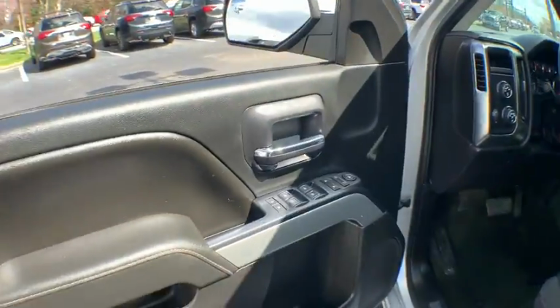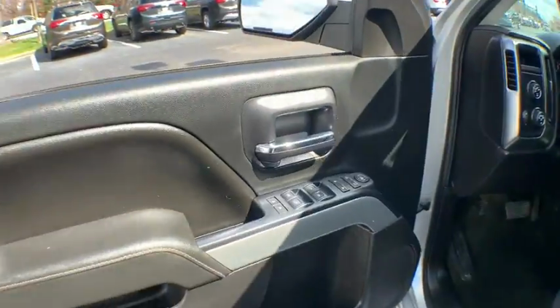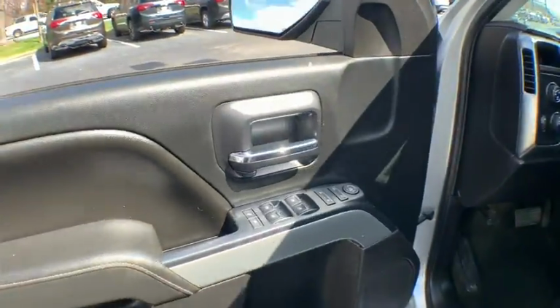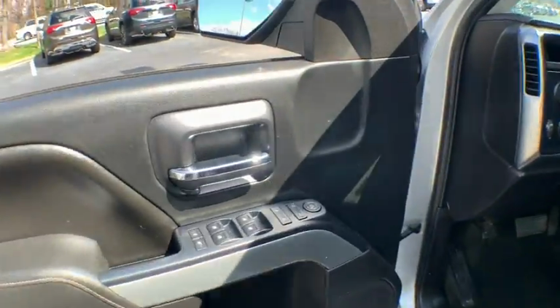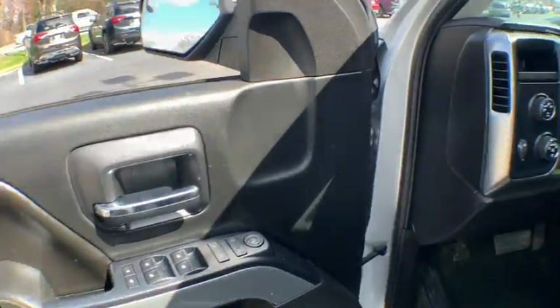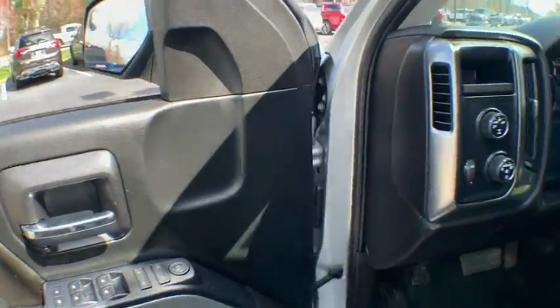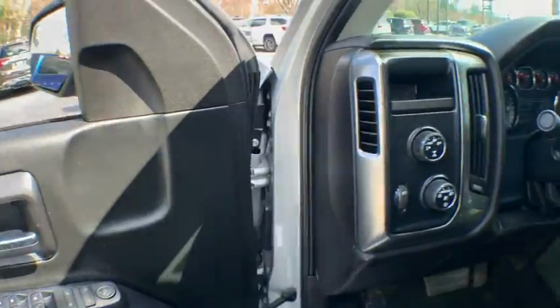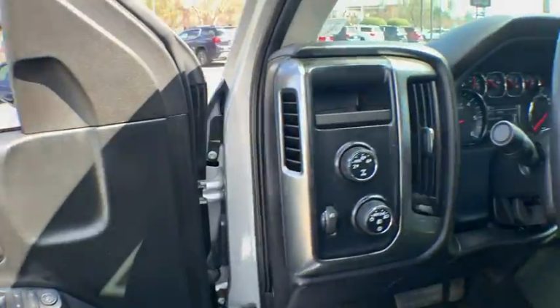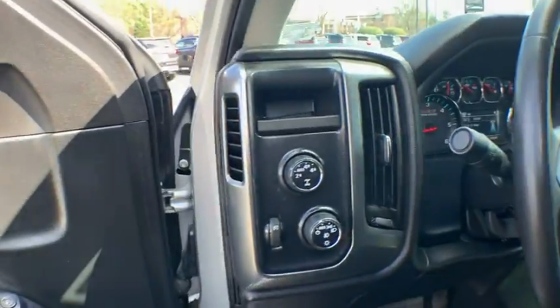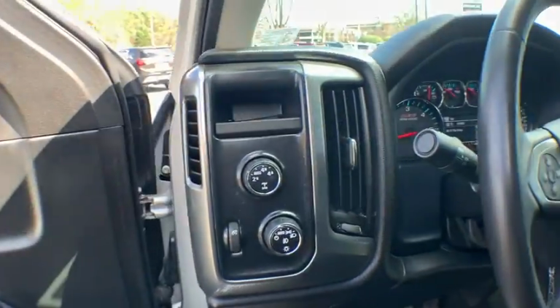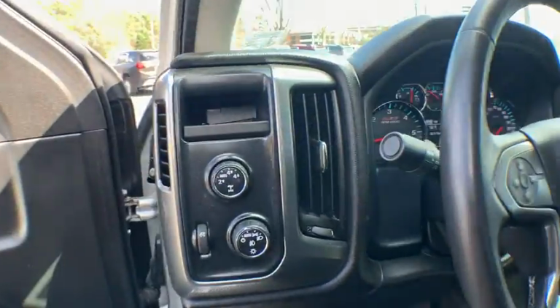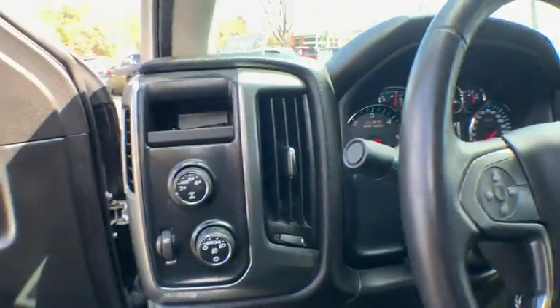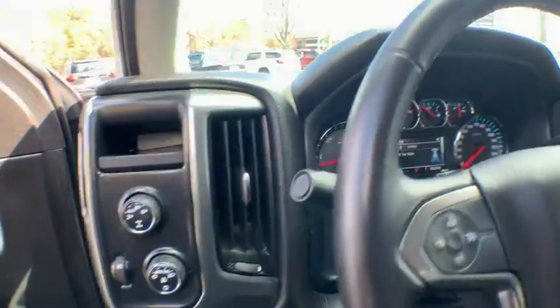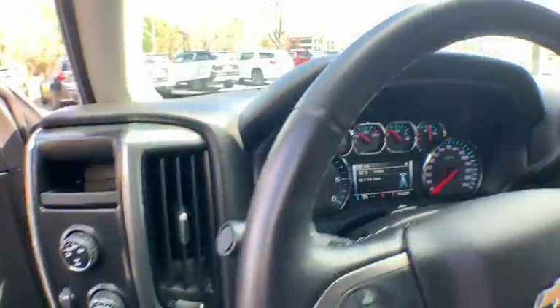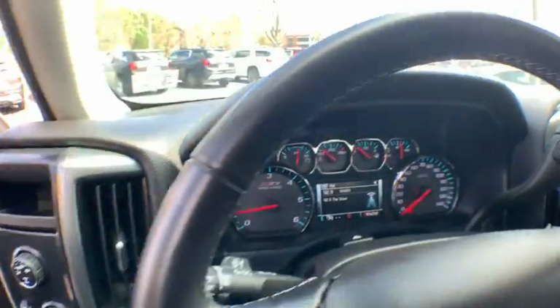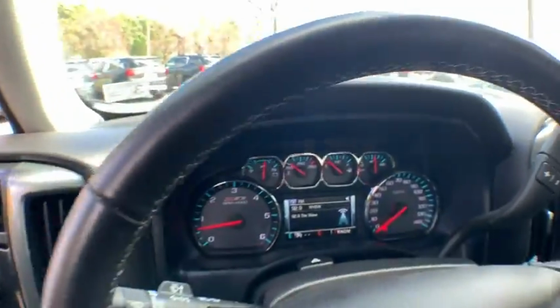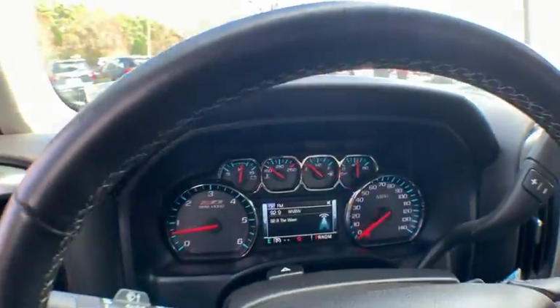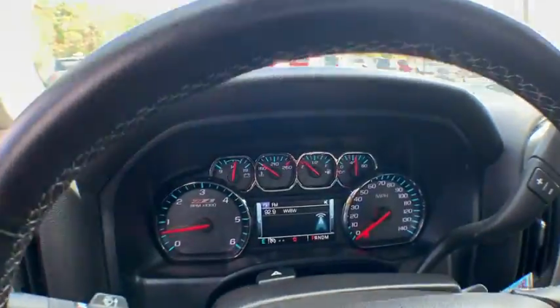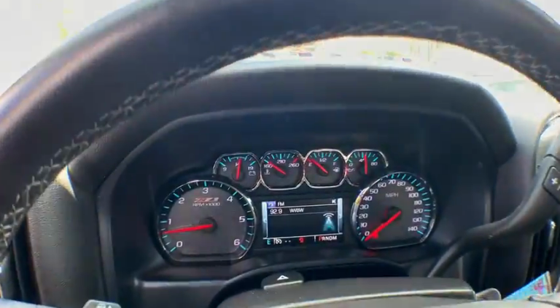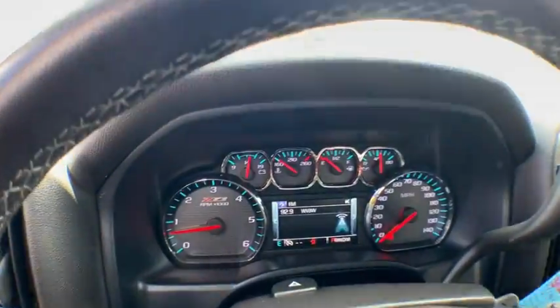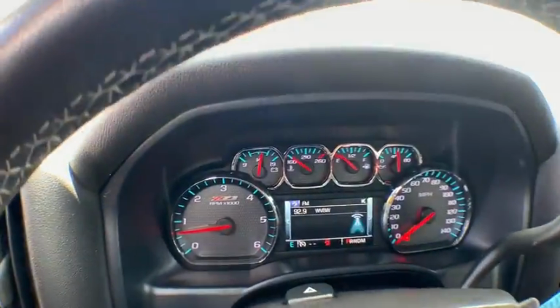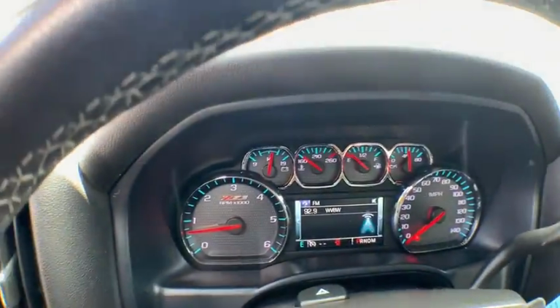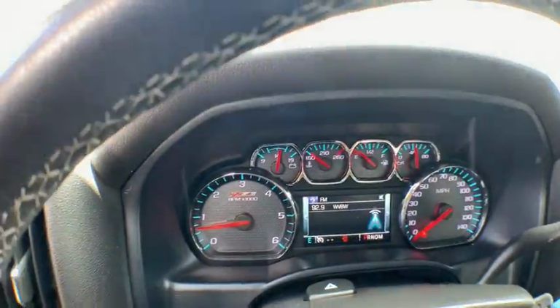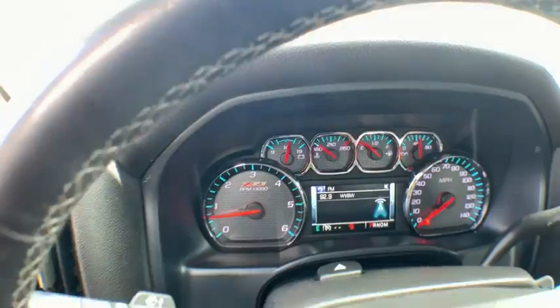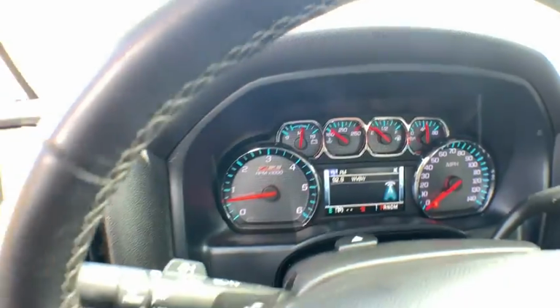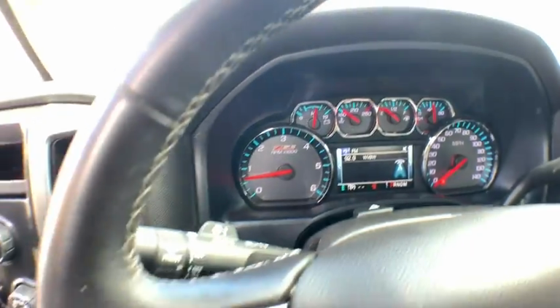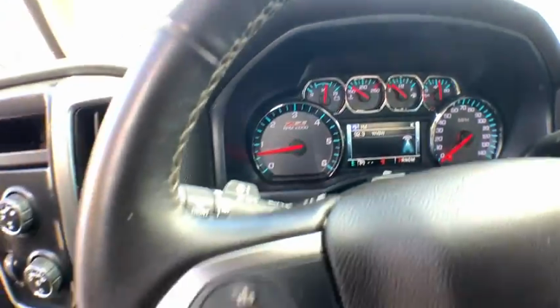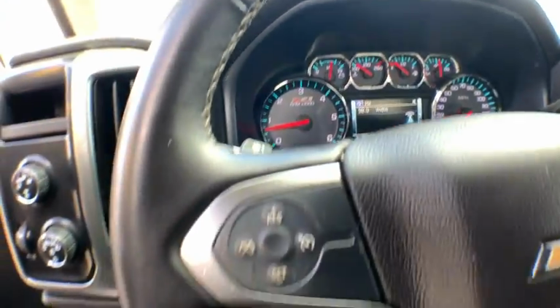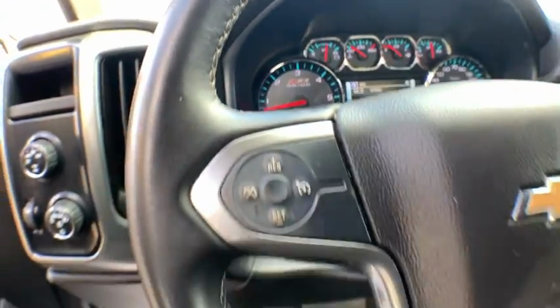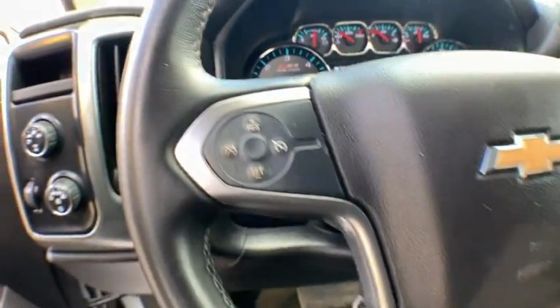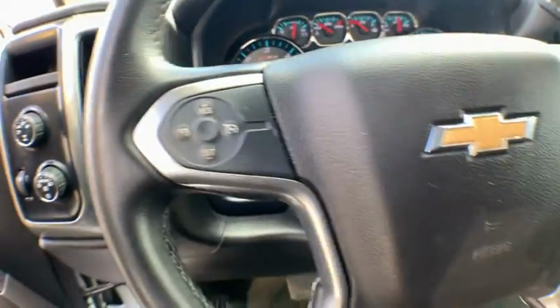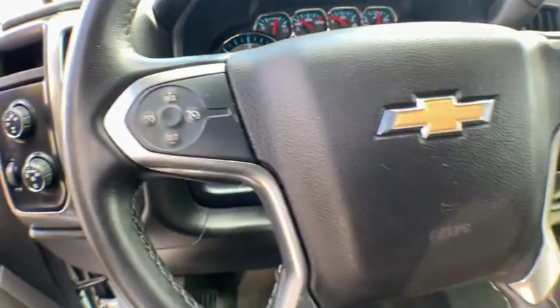This vehicle has less than 40,000 miles. Here are some of this vehicle's great options.